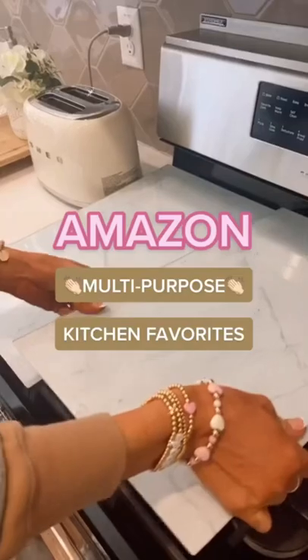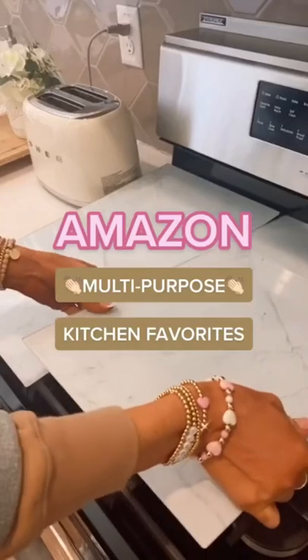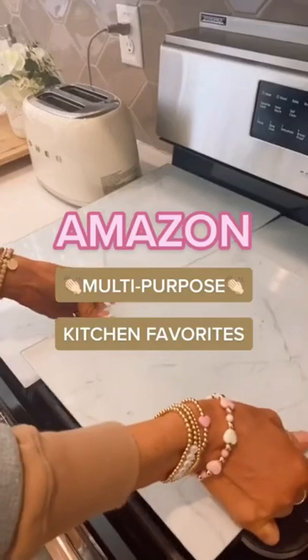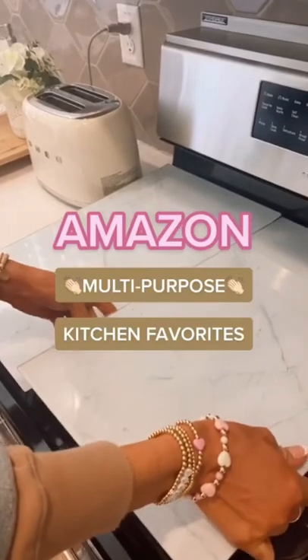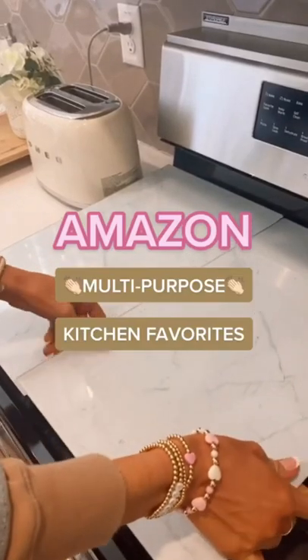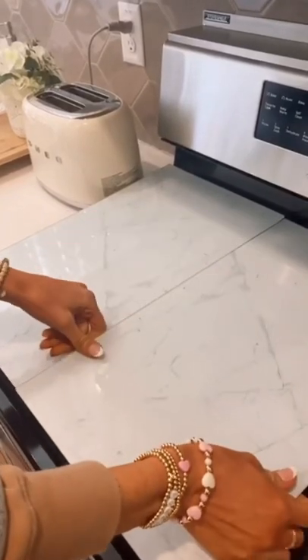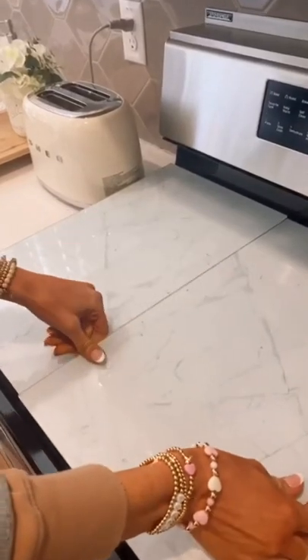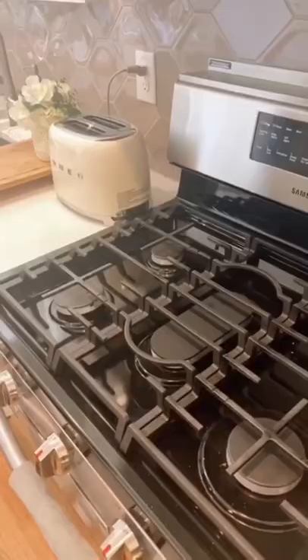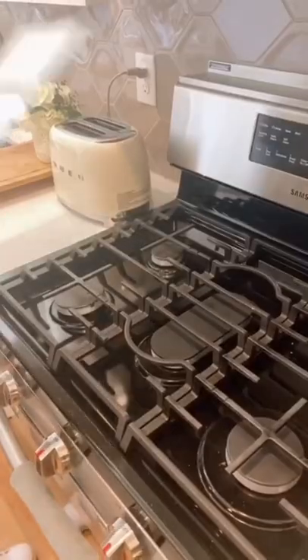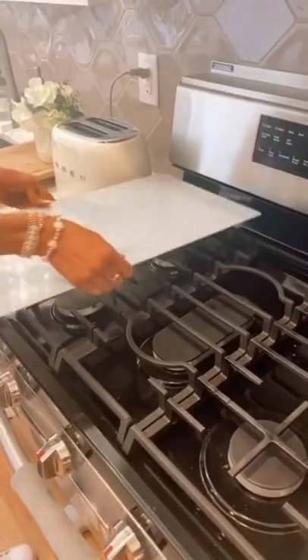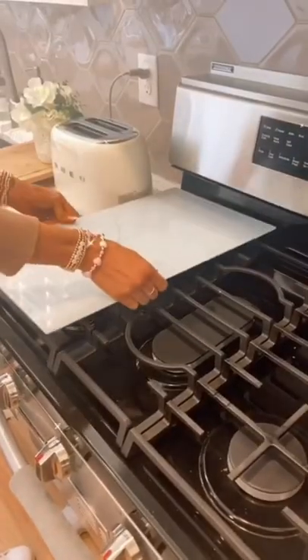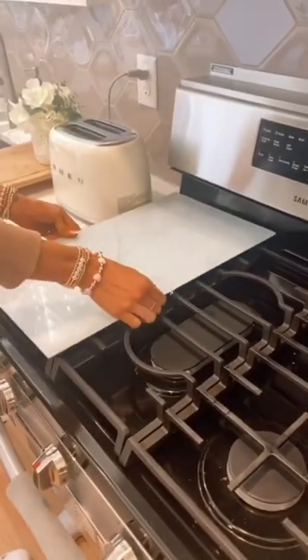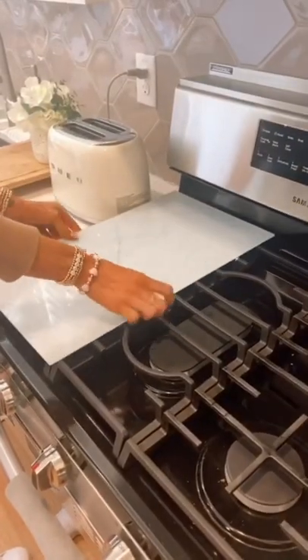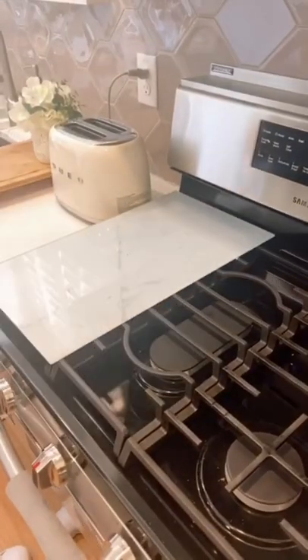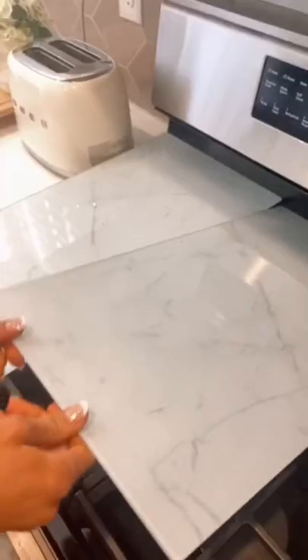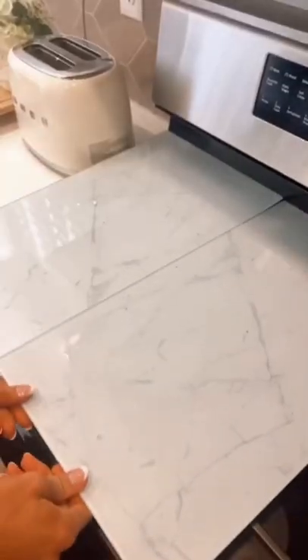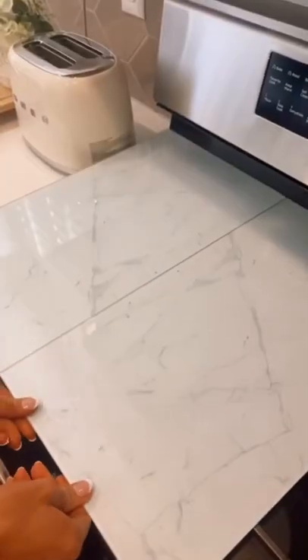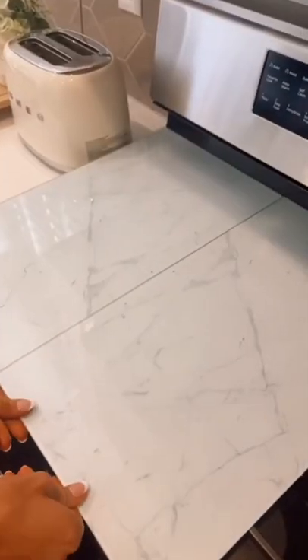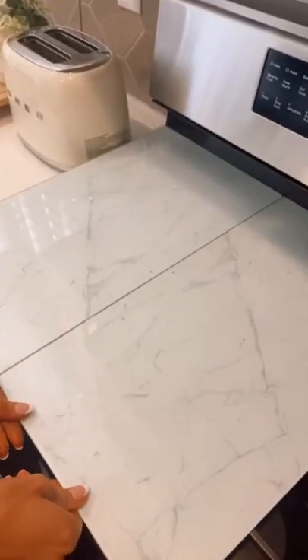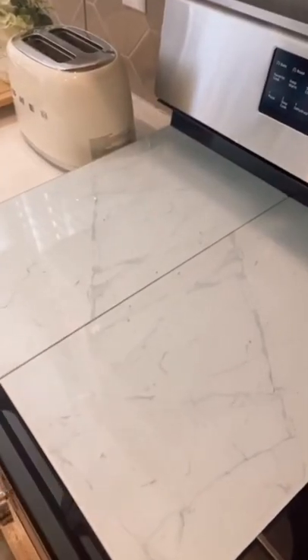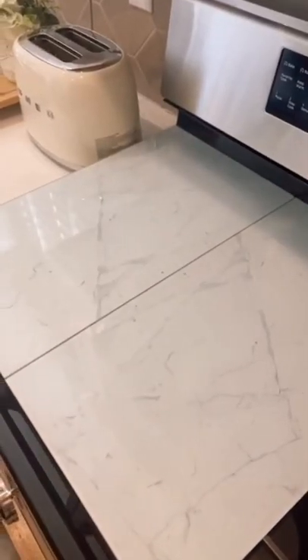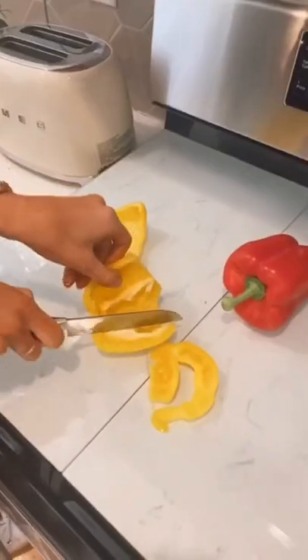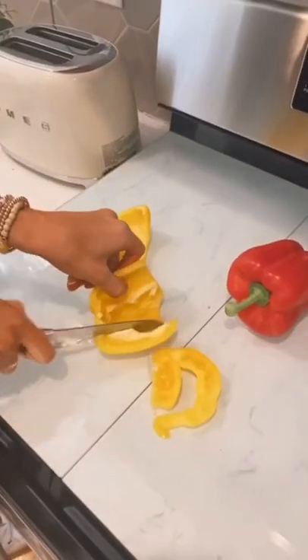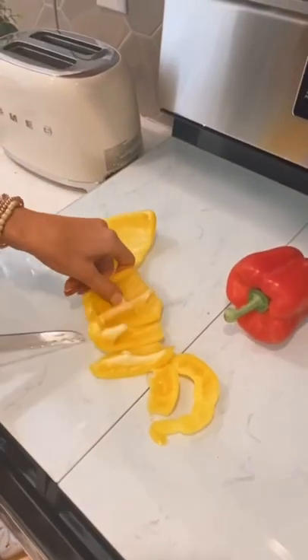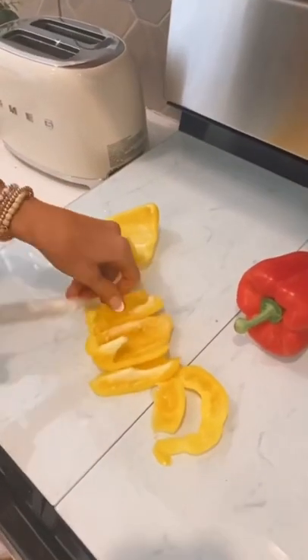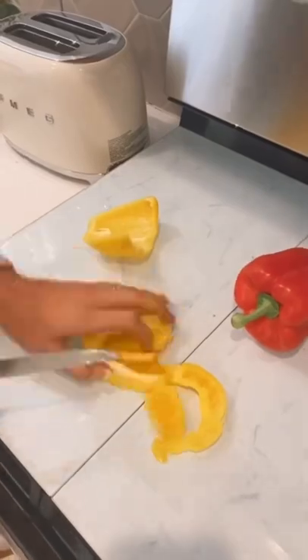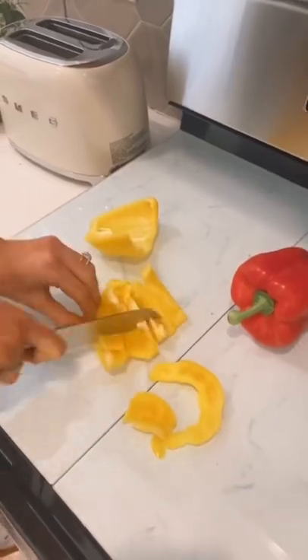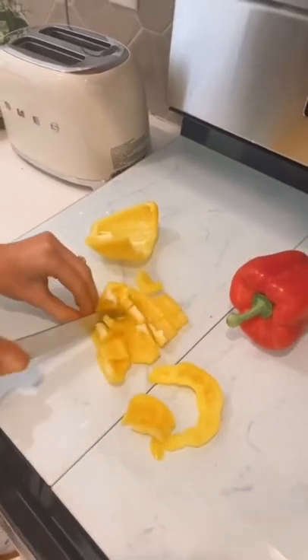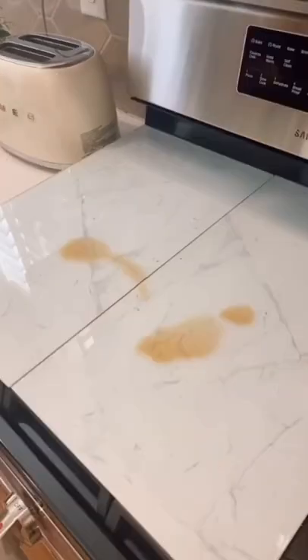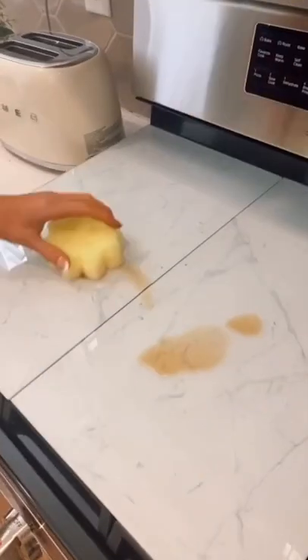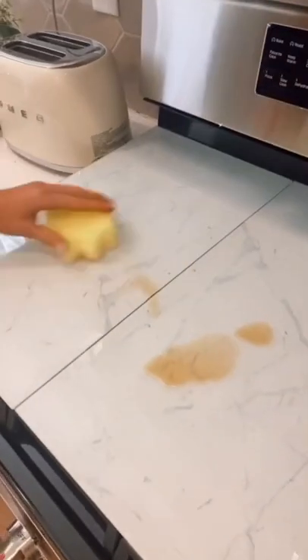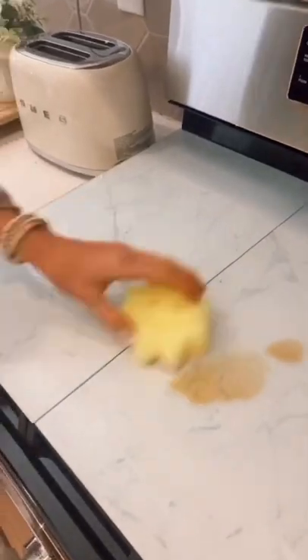Amazon kitchen must-haves. These stove burner covers double as a cutting board, are super easy to clean, and create more counter space.